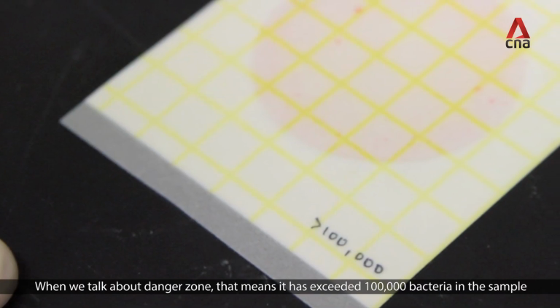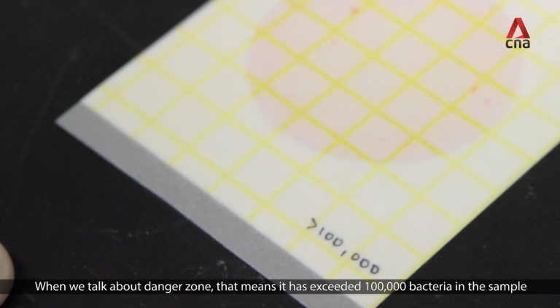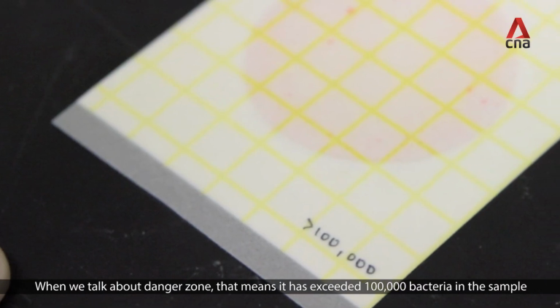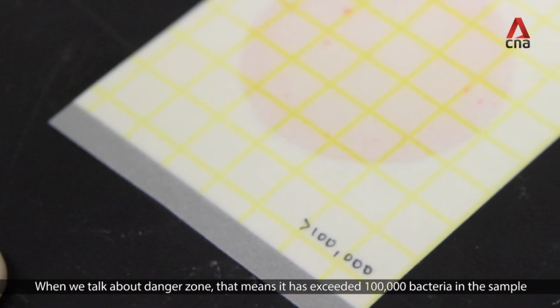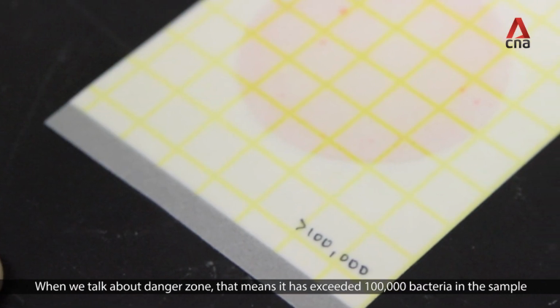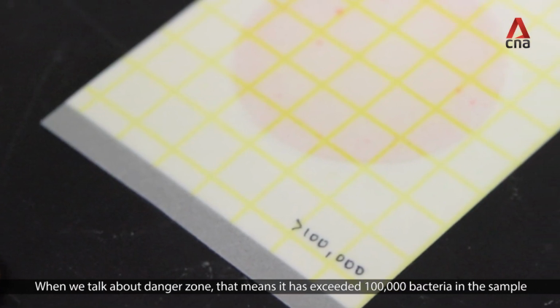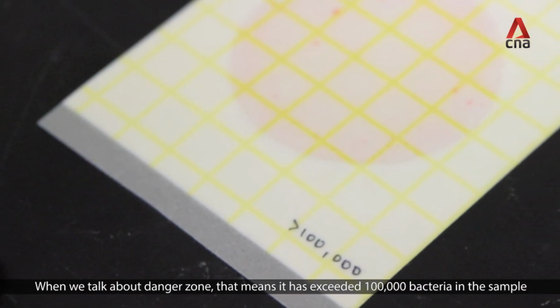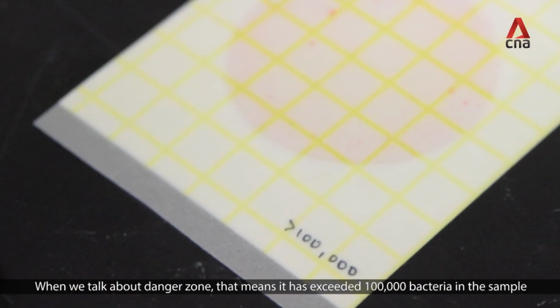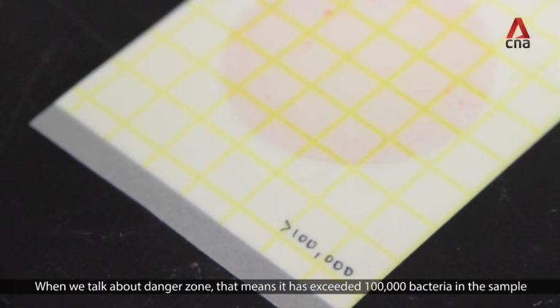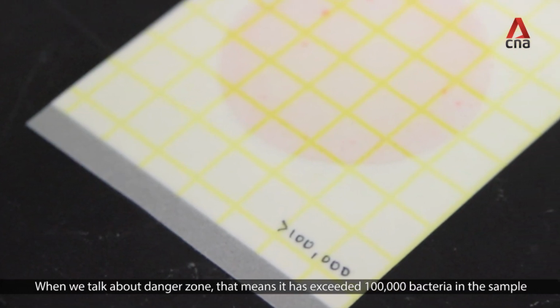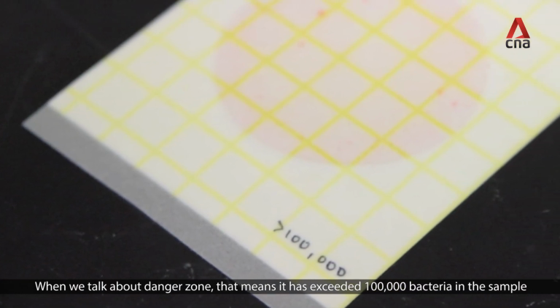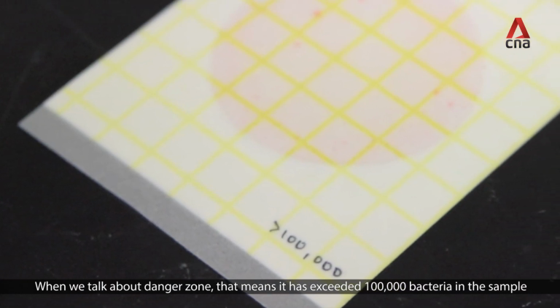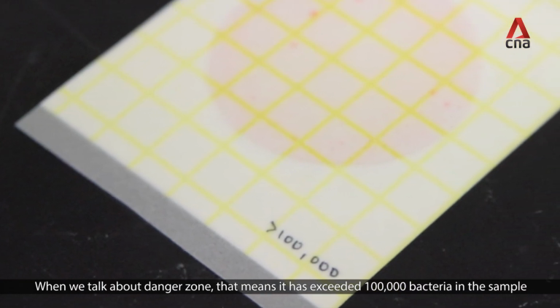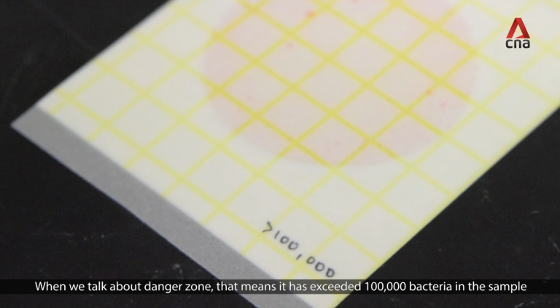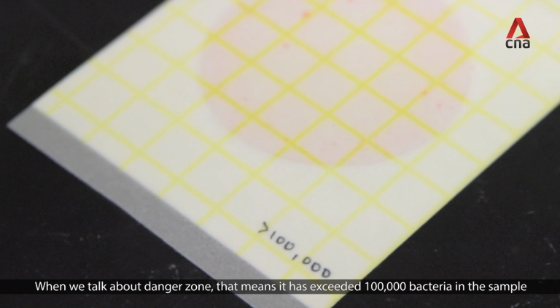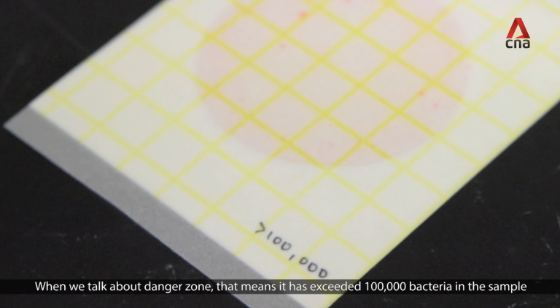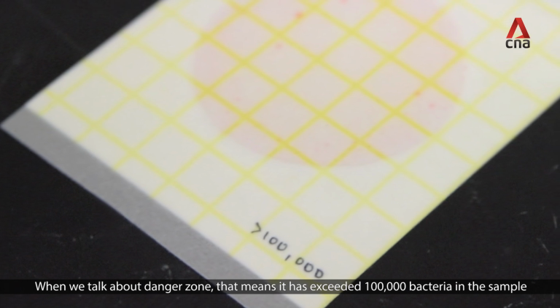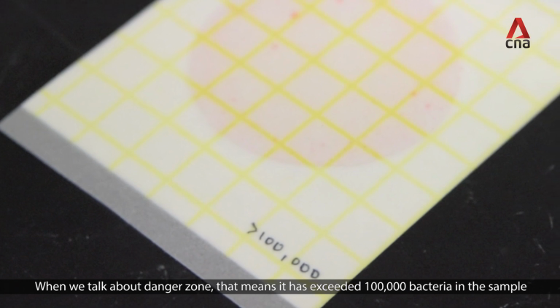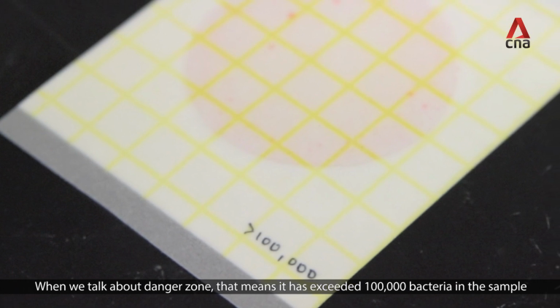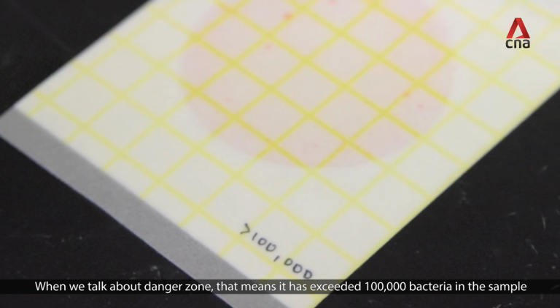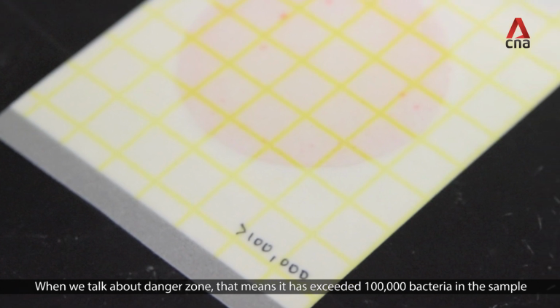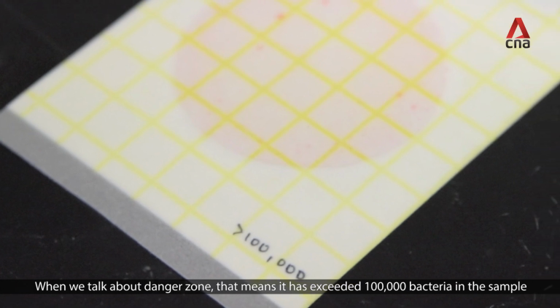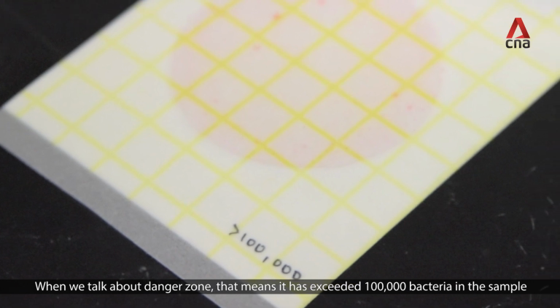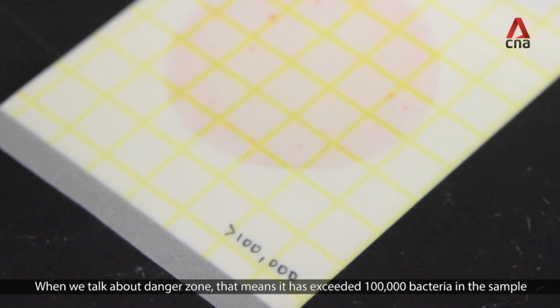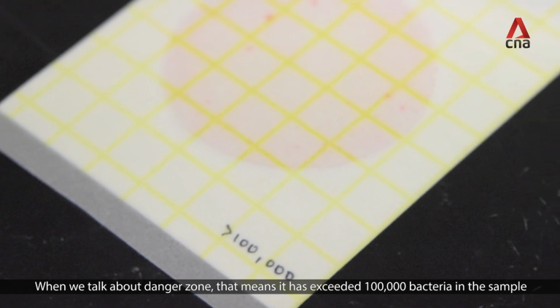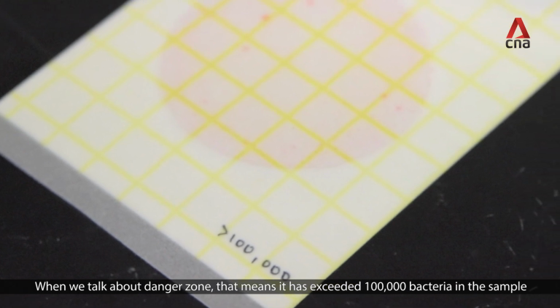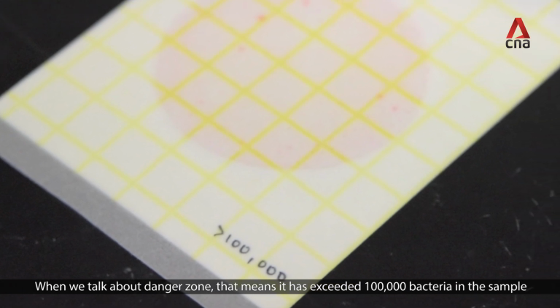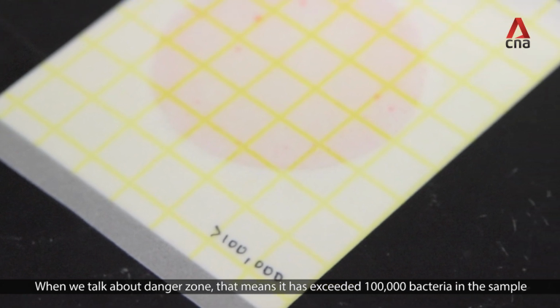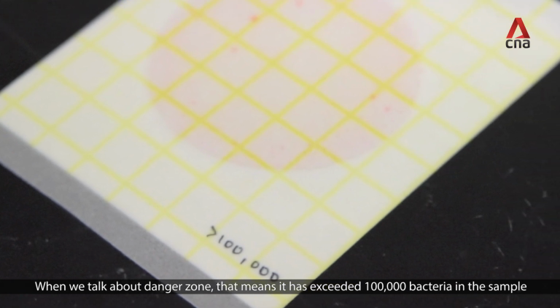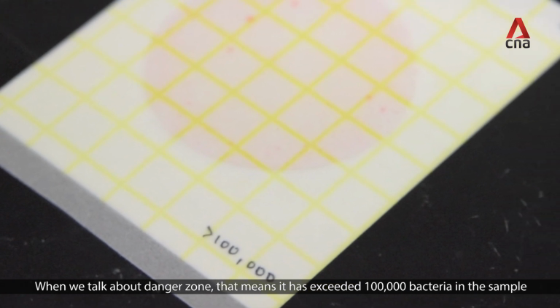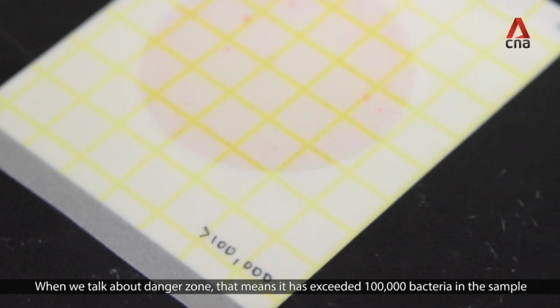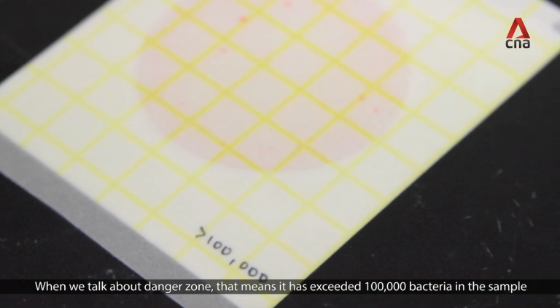When we talk about the danger zone, that means it has exceeded 100,000 bacteria in the samples.